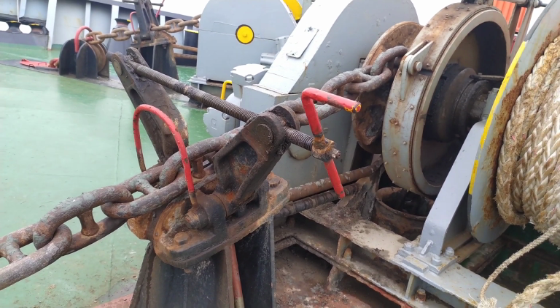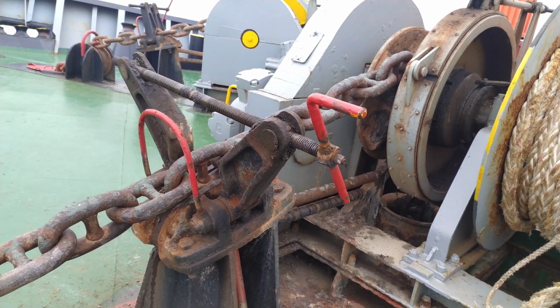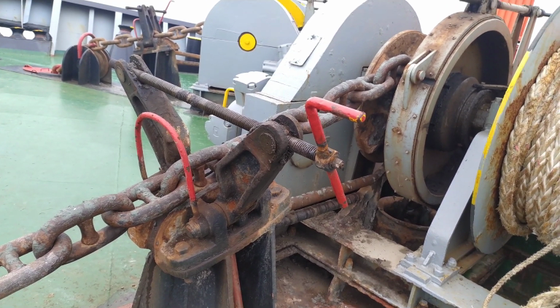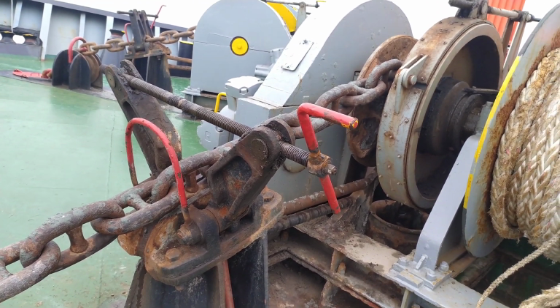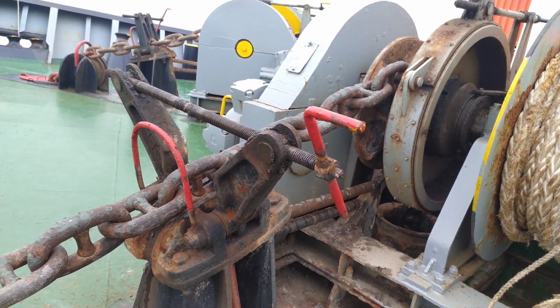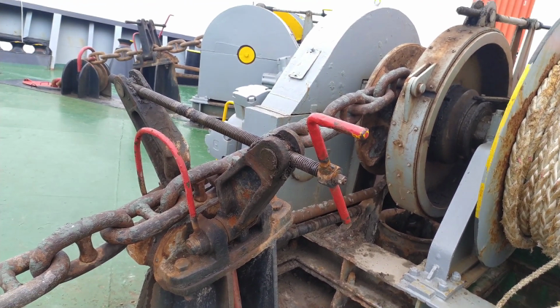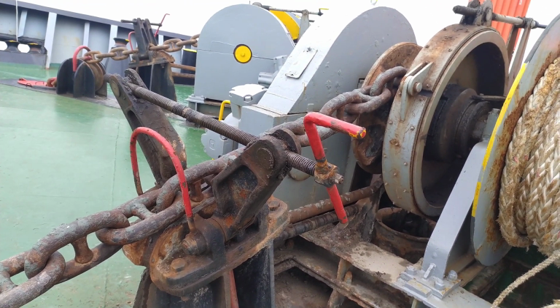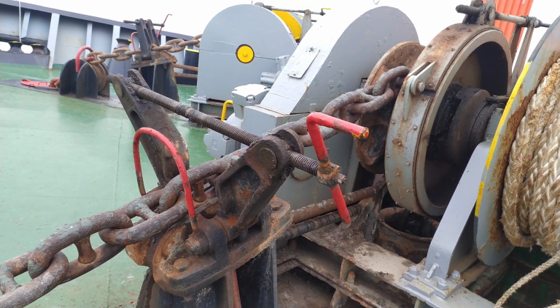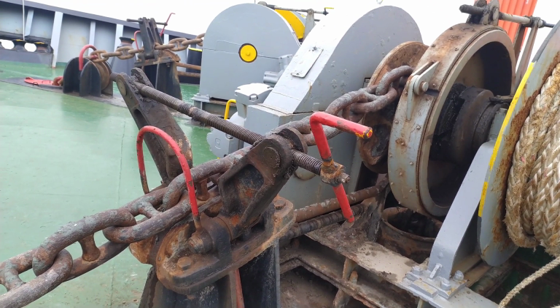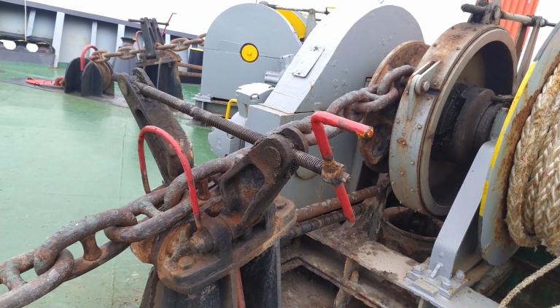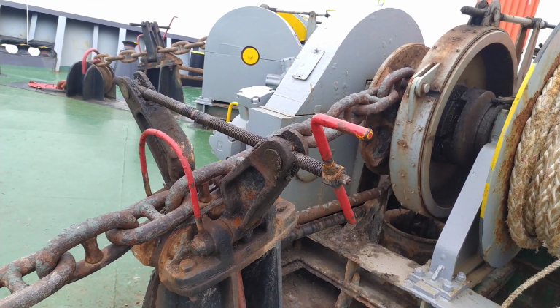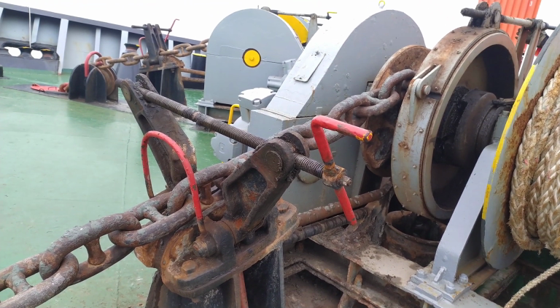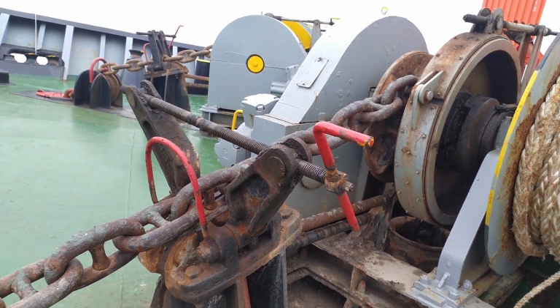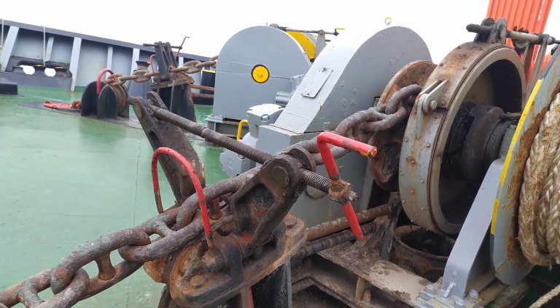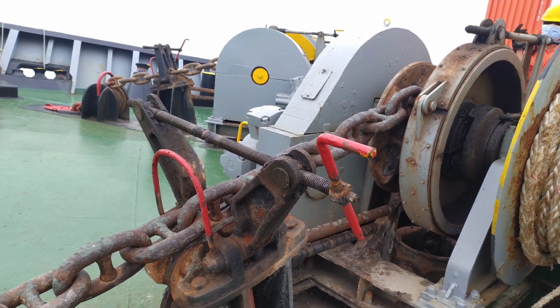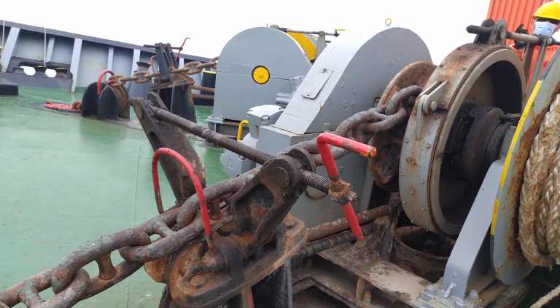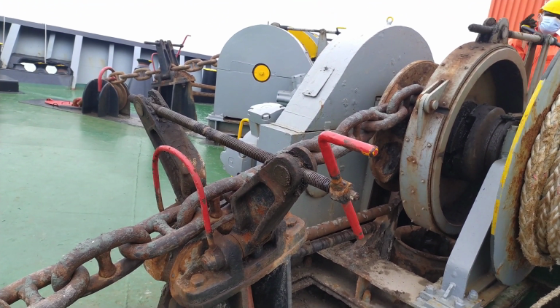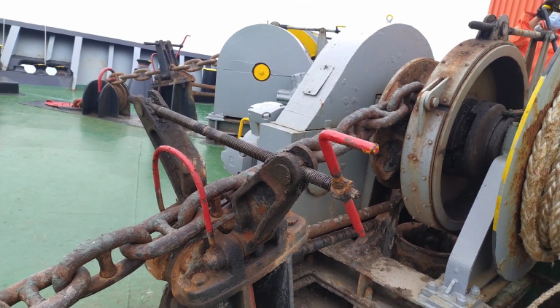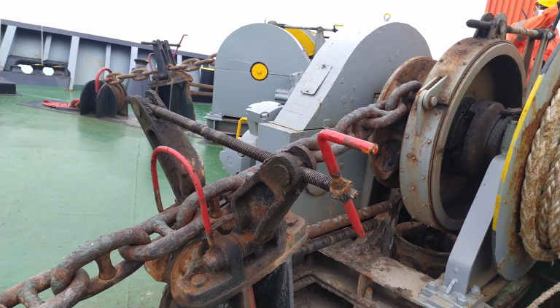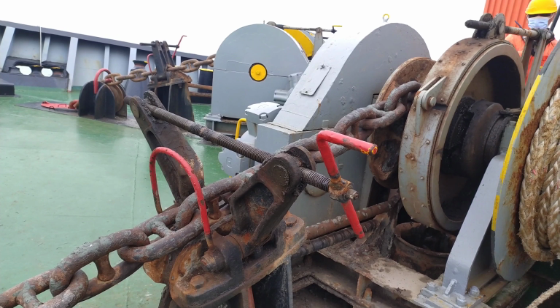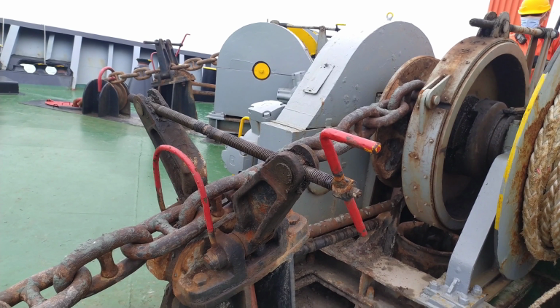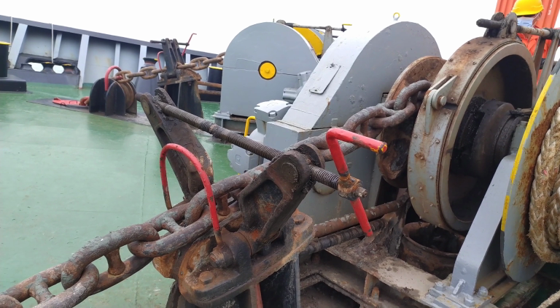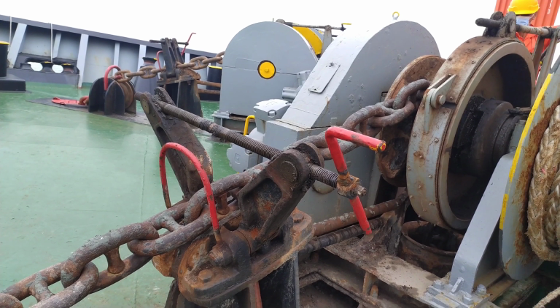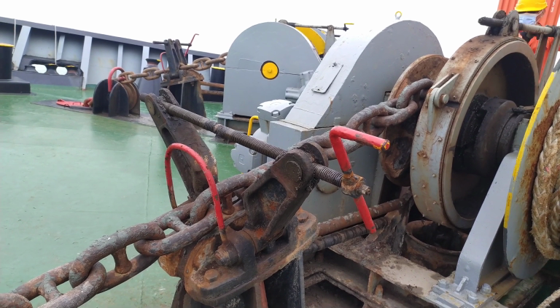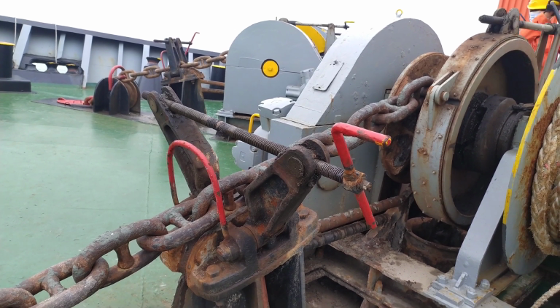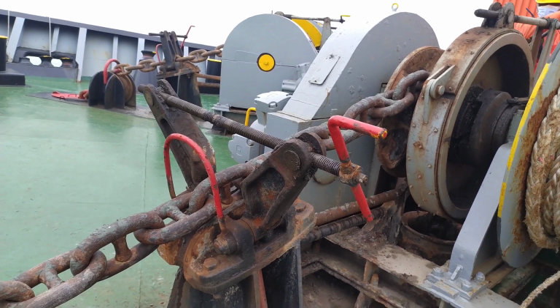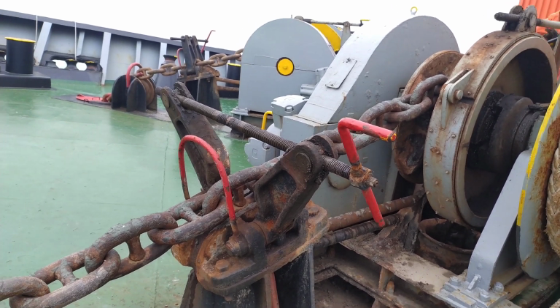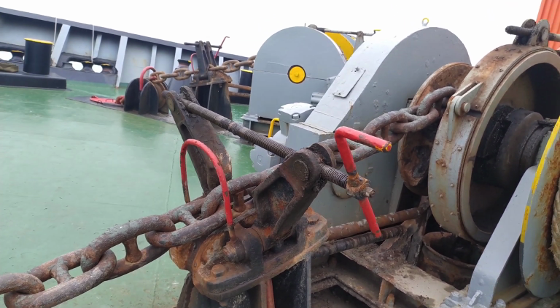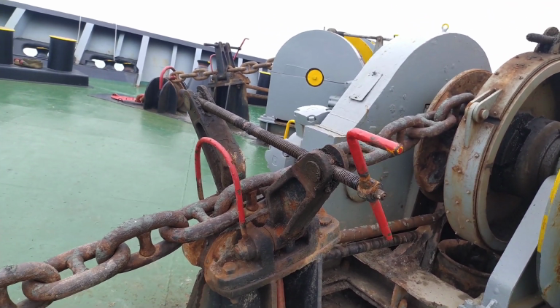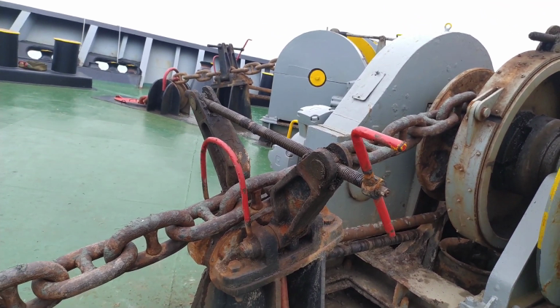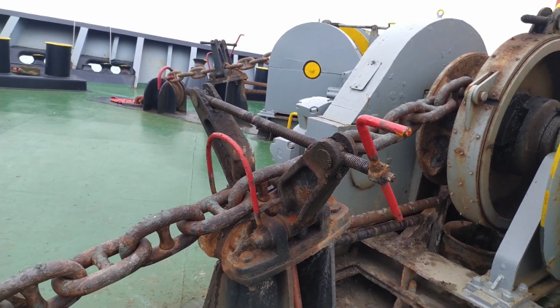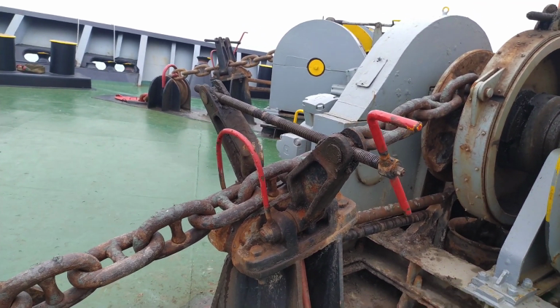I have taken shots from multiple angles to show you how dangerous the surging of the anchor chain is once the anchor is let go.